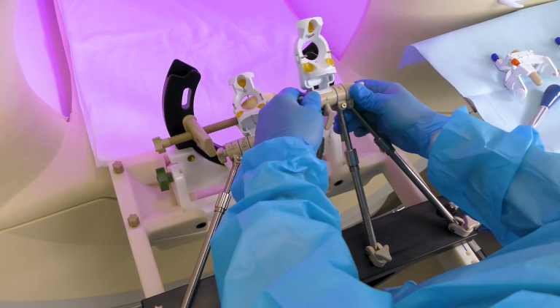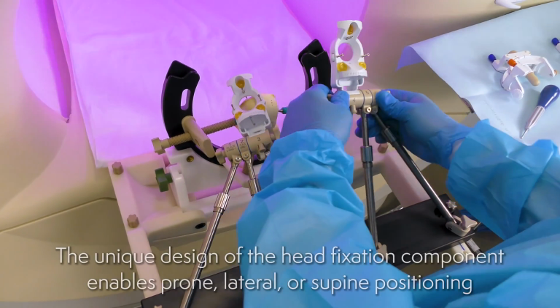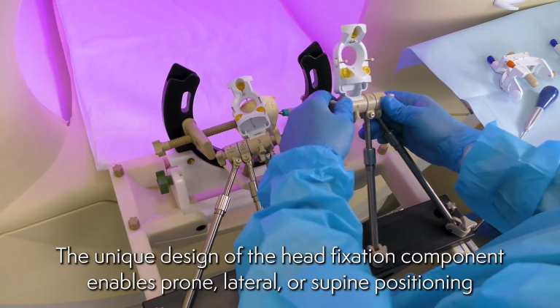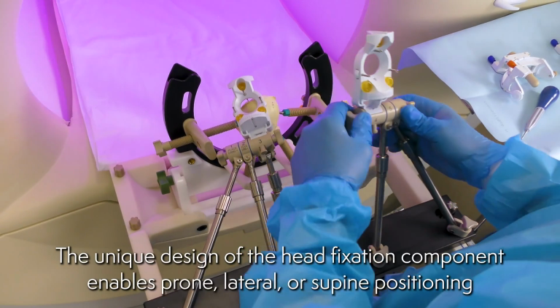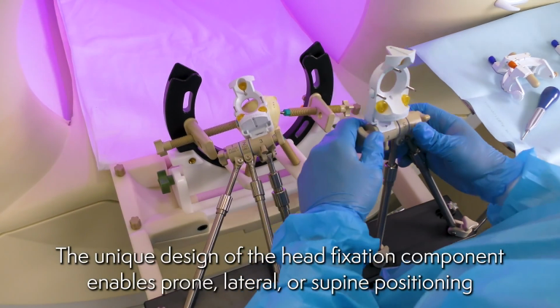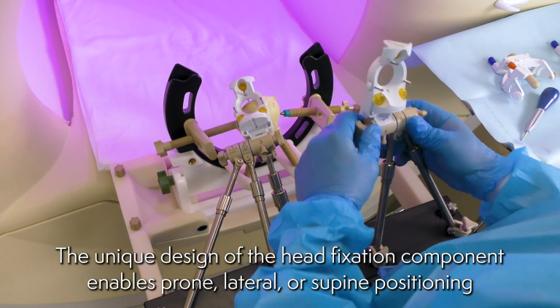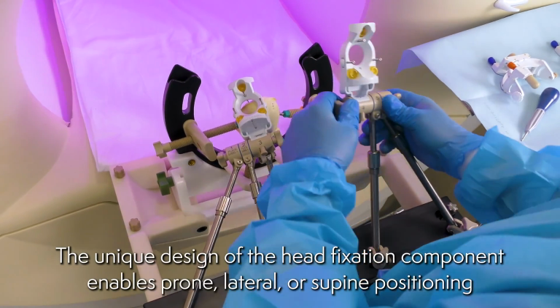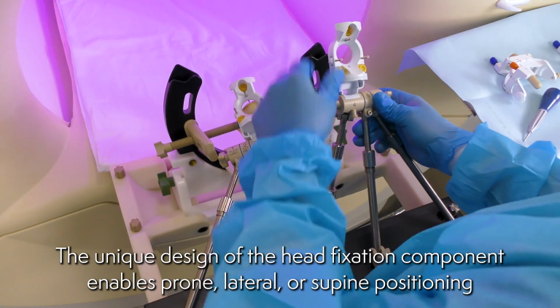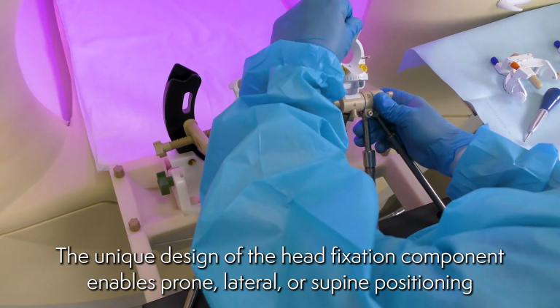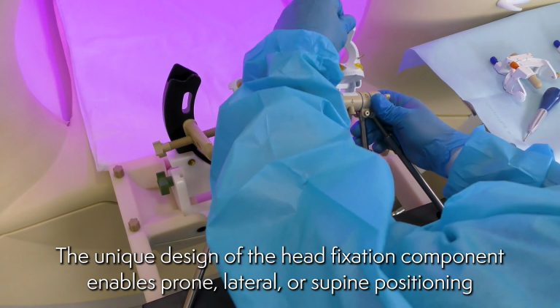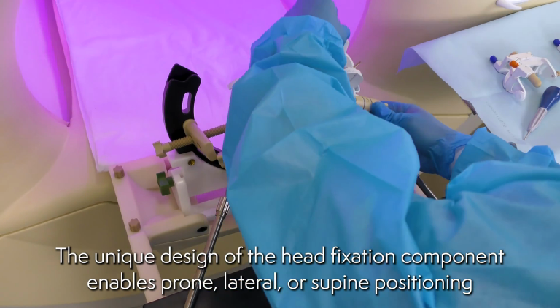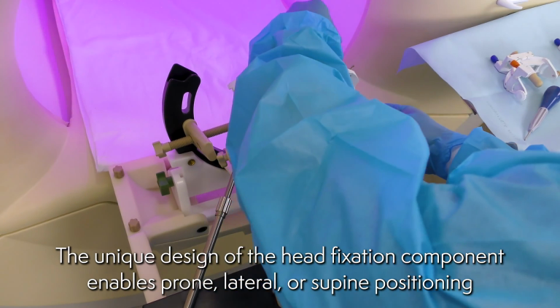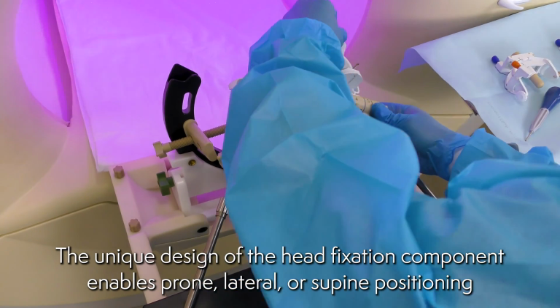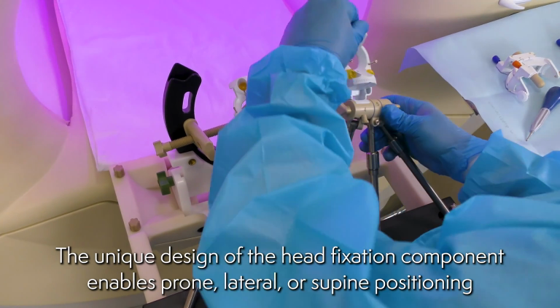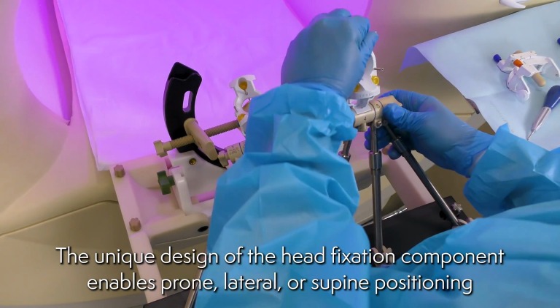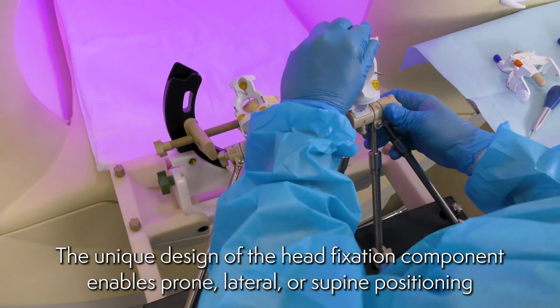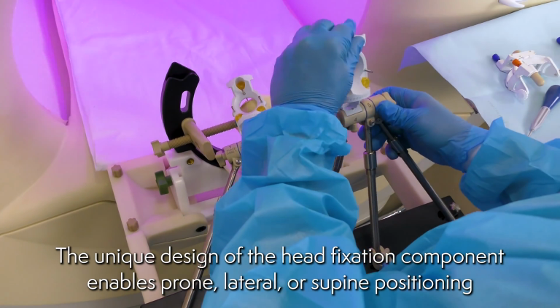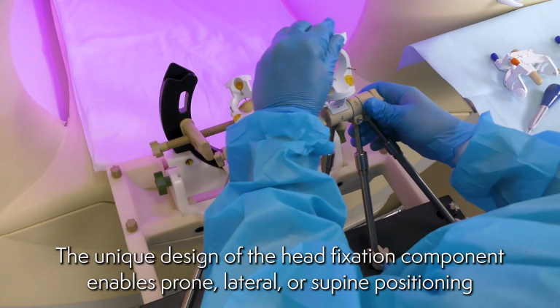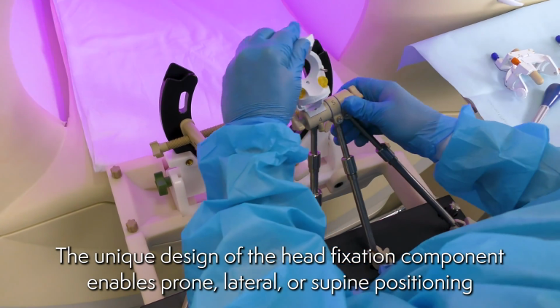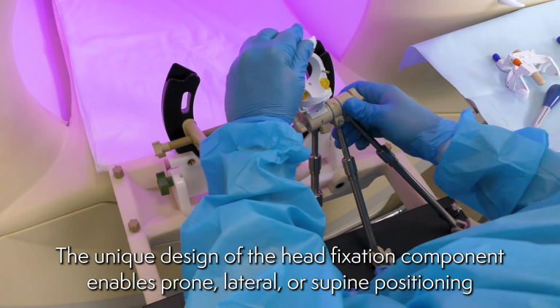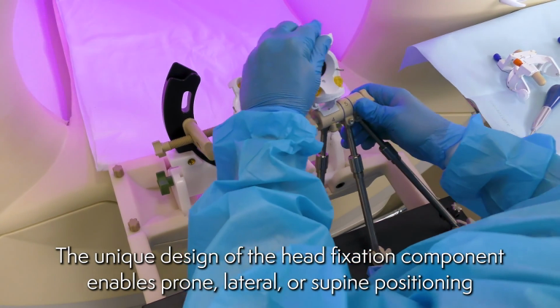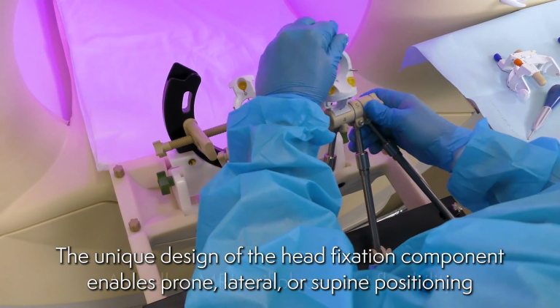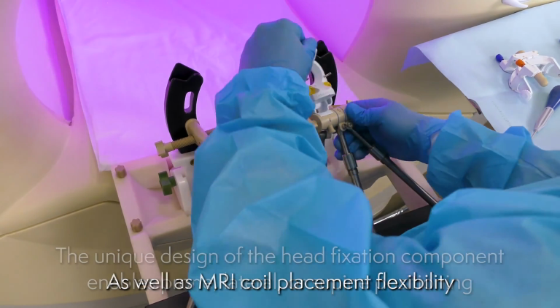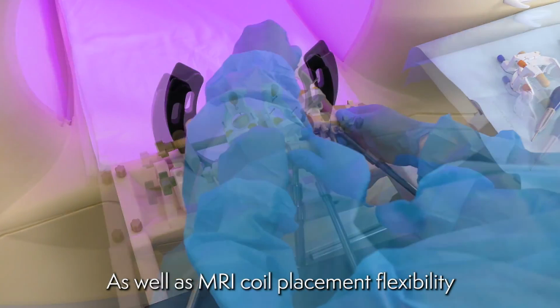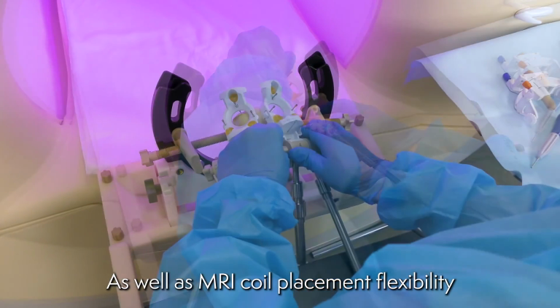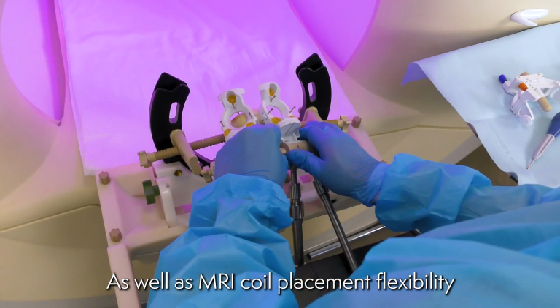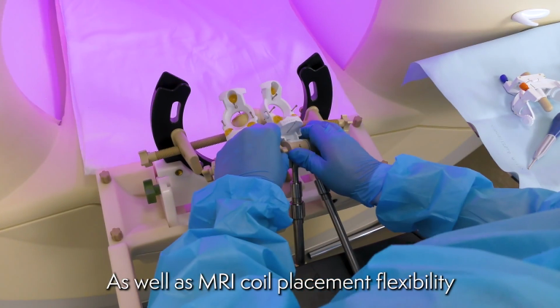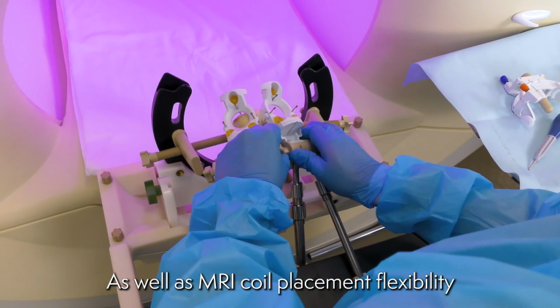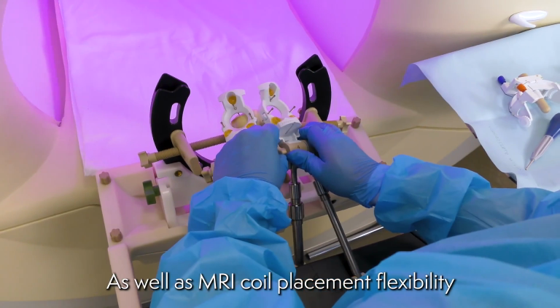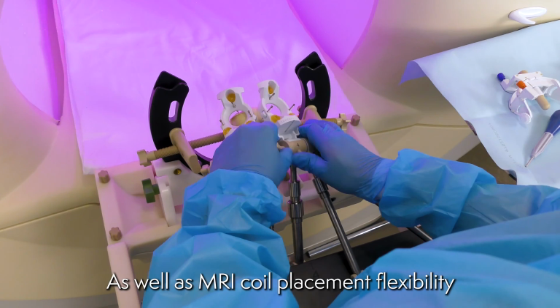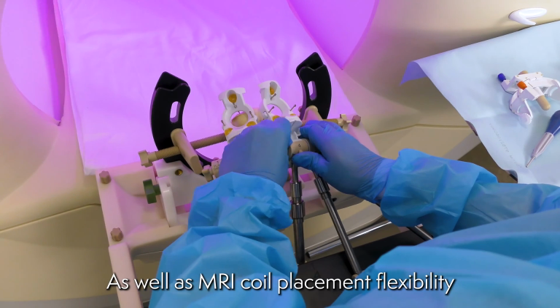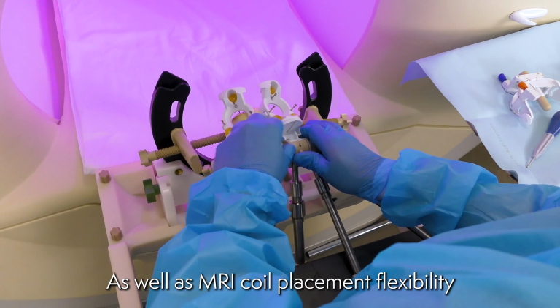The unique design of the head fixation component enables prone, lateral, or supine positioning, as well as MRI coil placement flexibility.